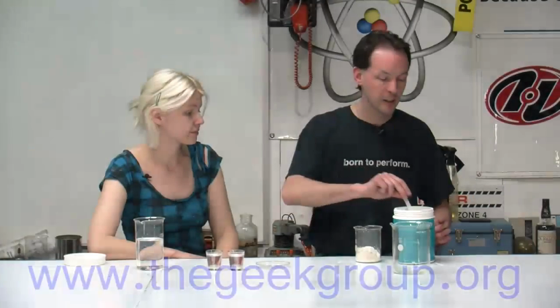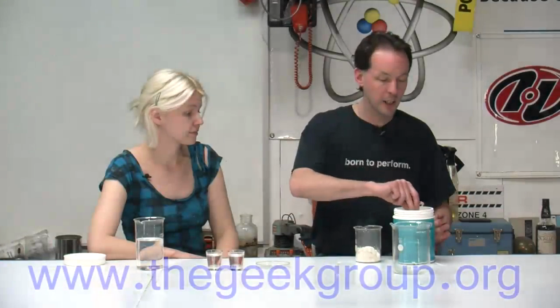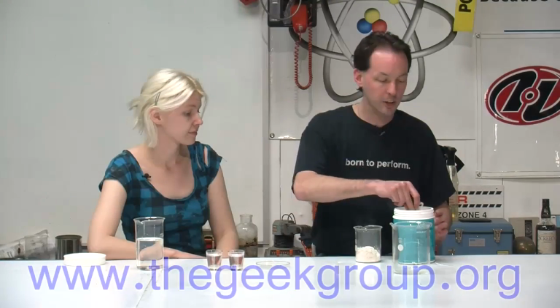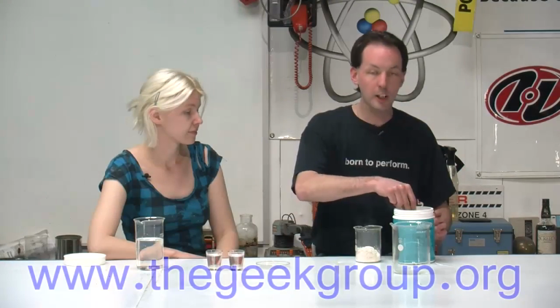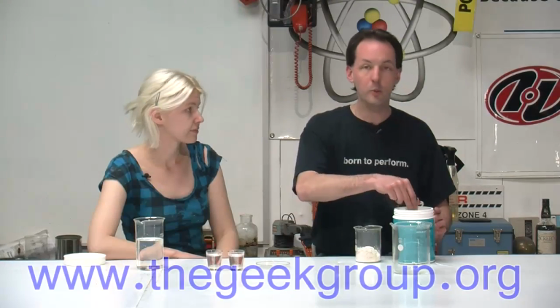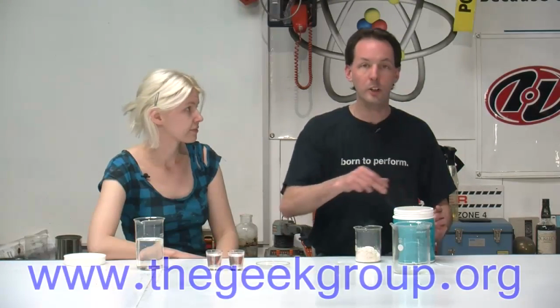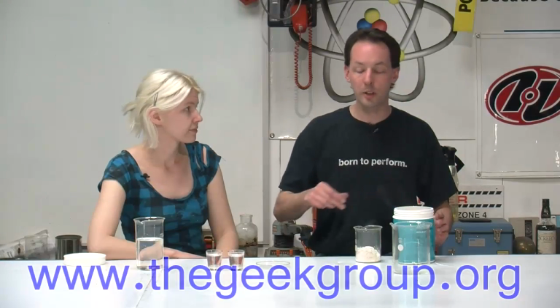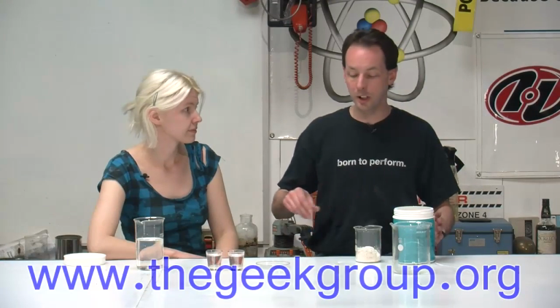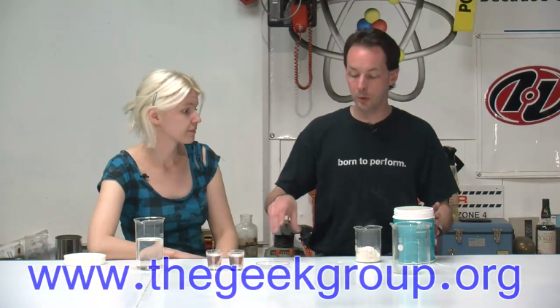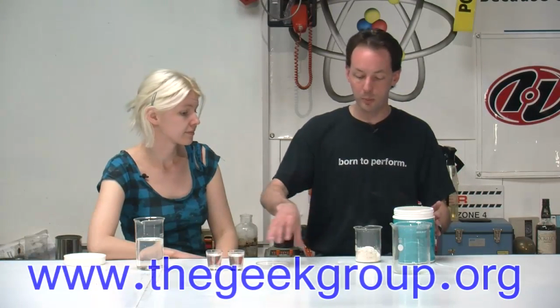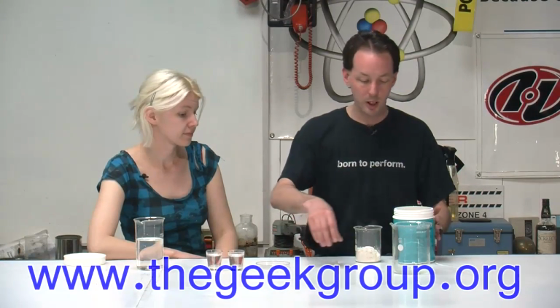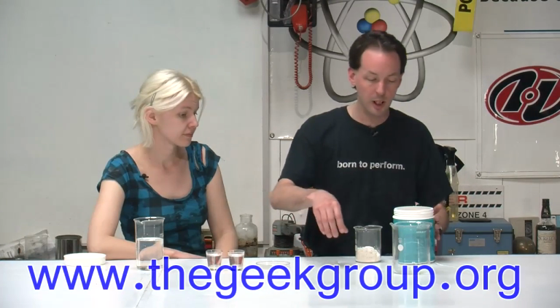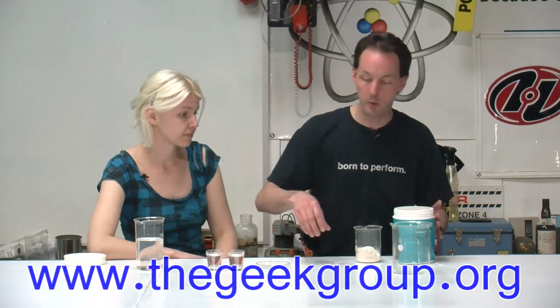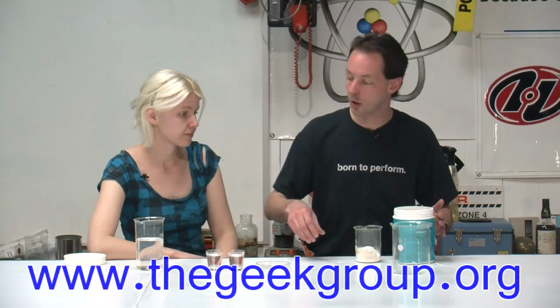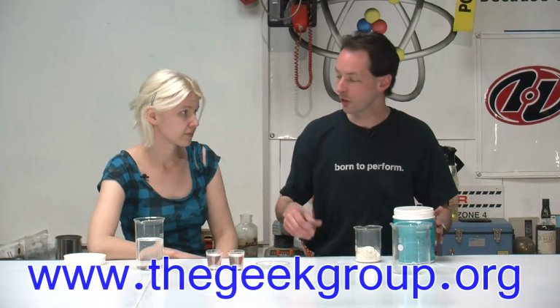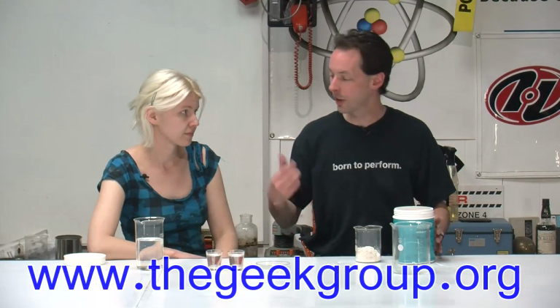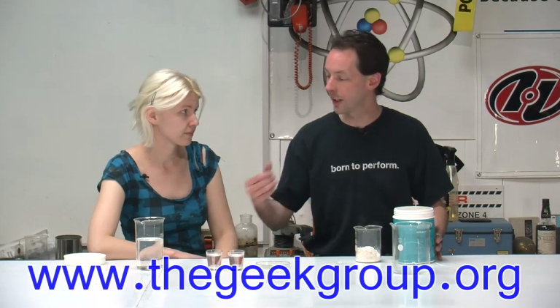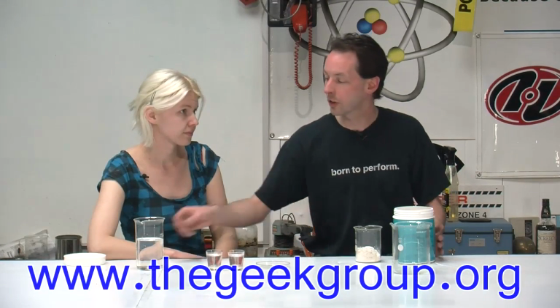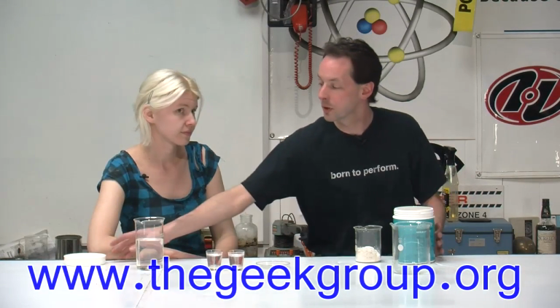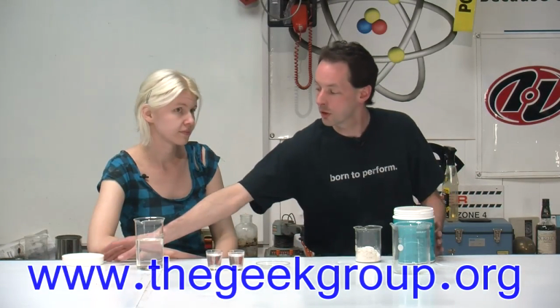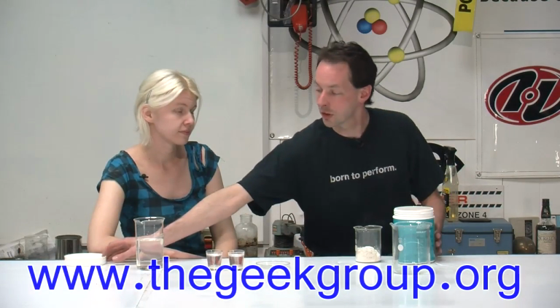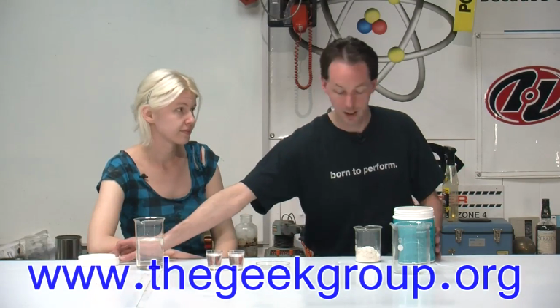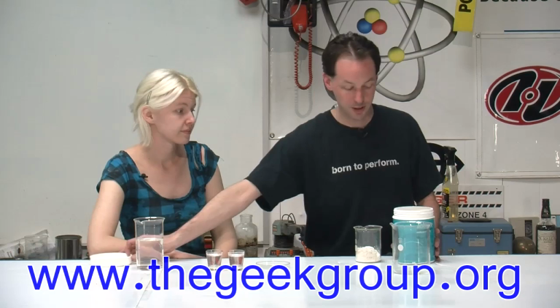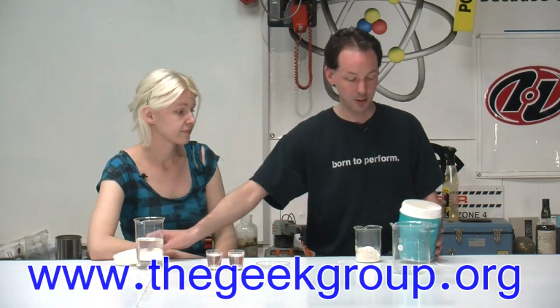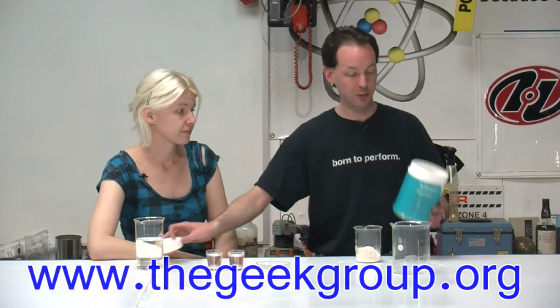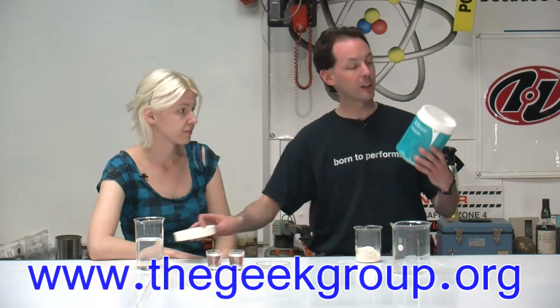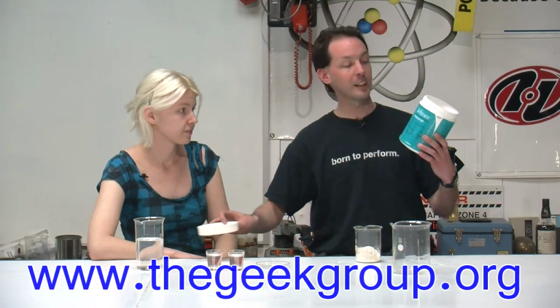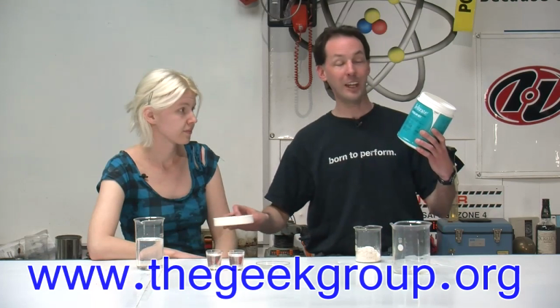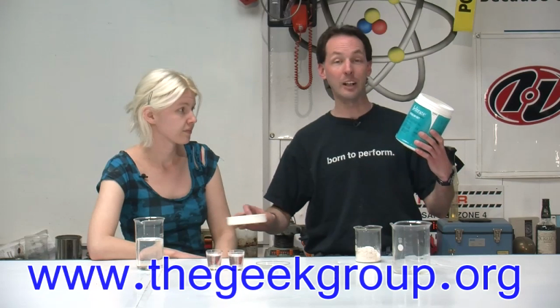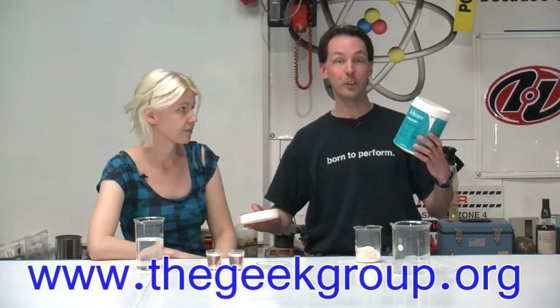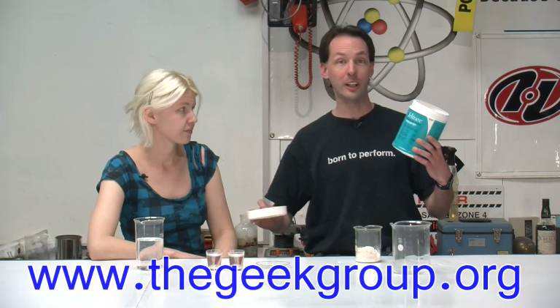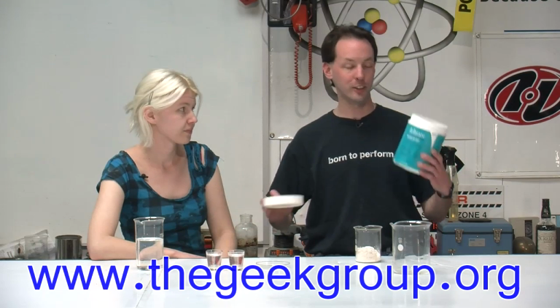Hey there, guys. Welcome to the Geek Group. I'm Chris, that's Moose, and this is Alginate.